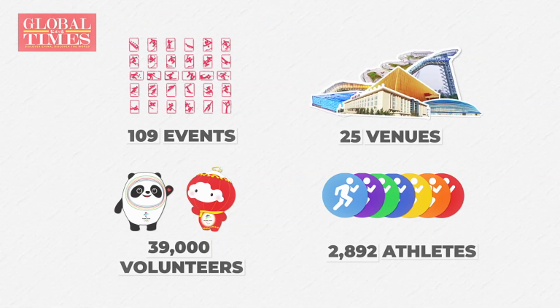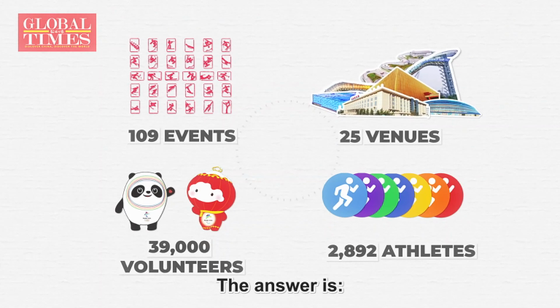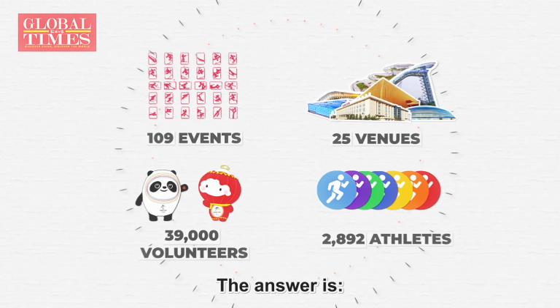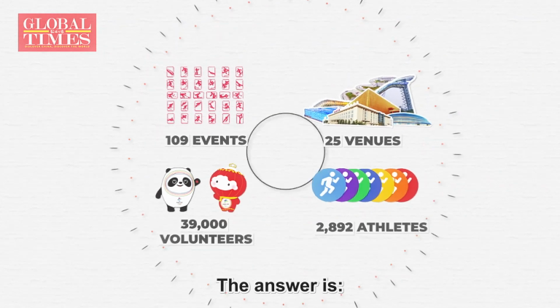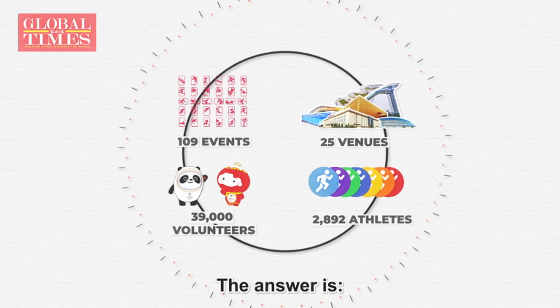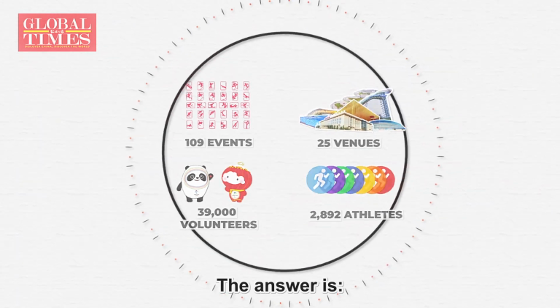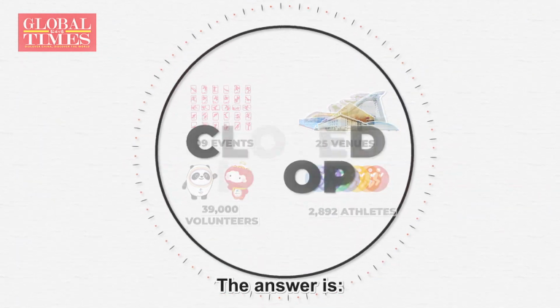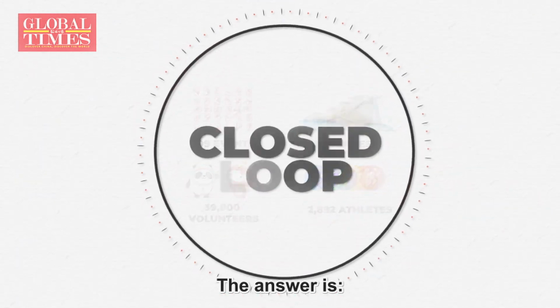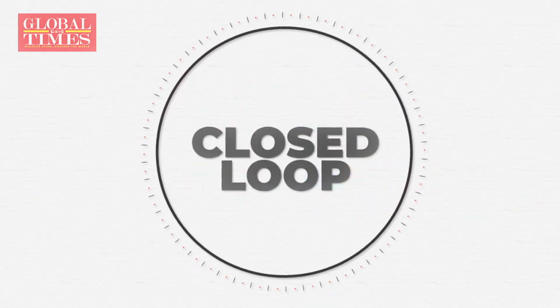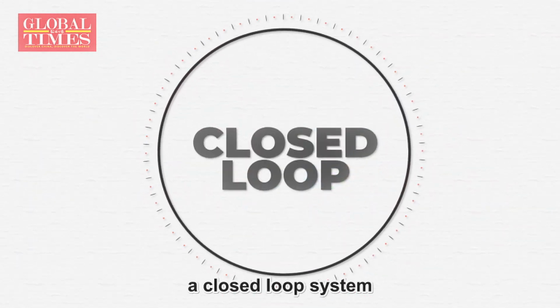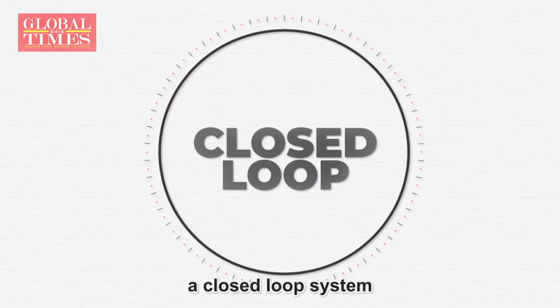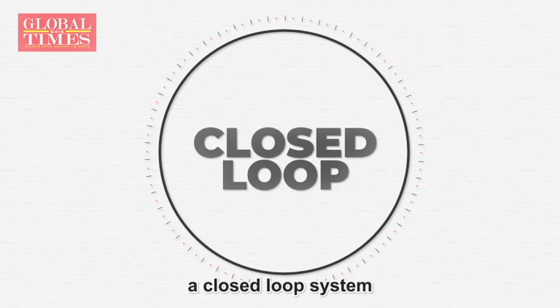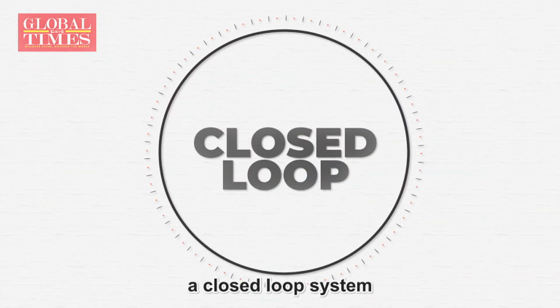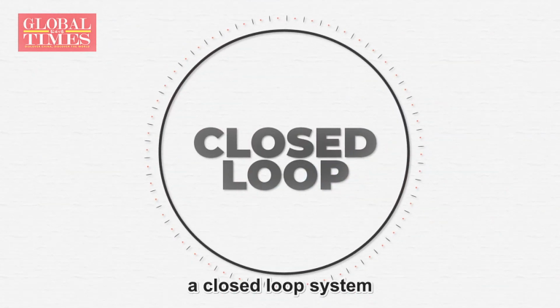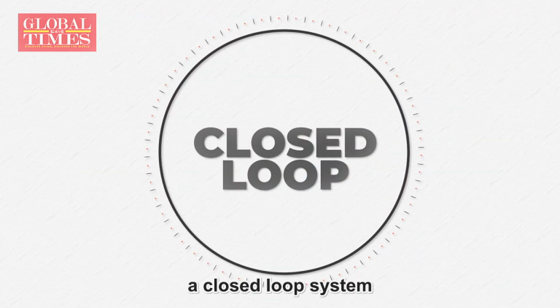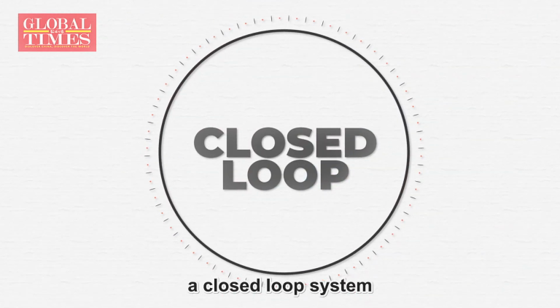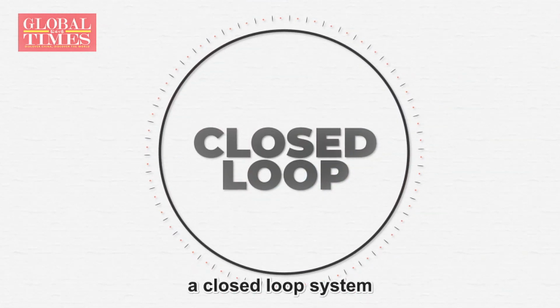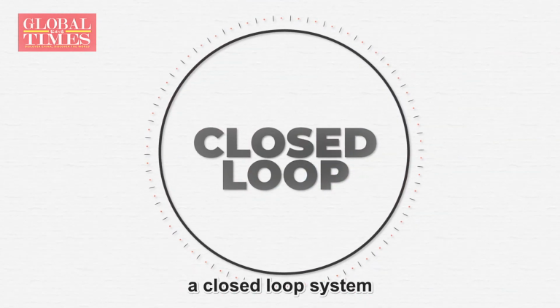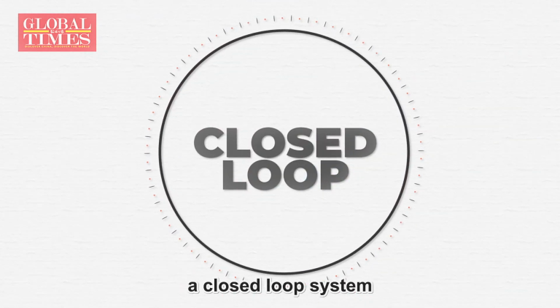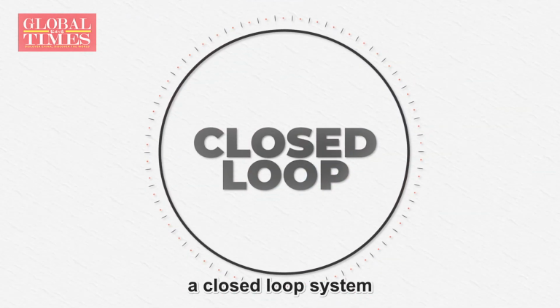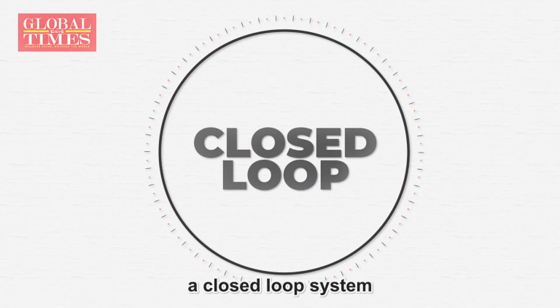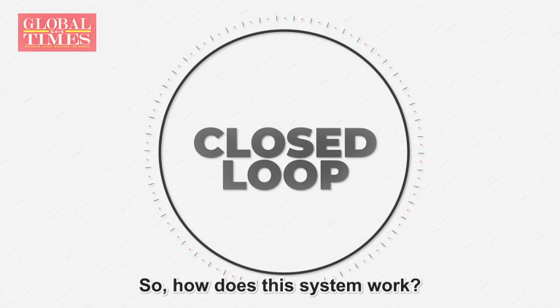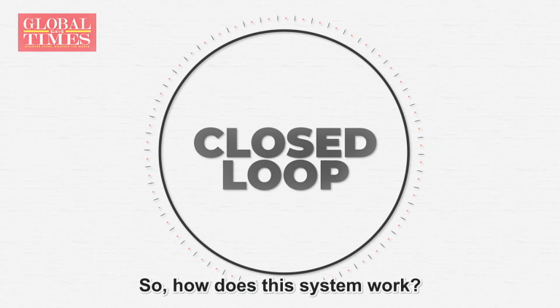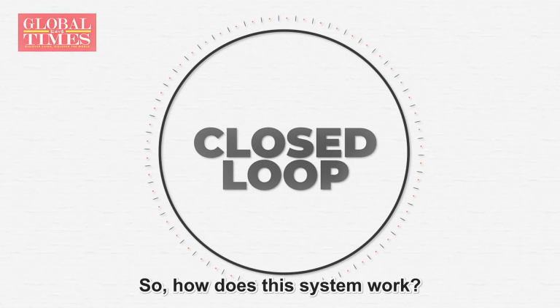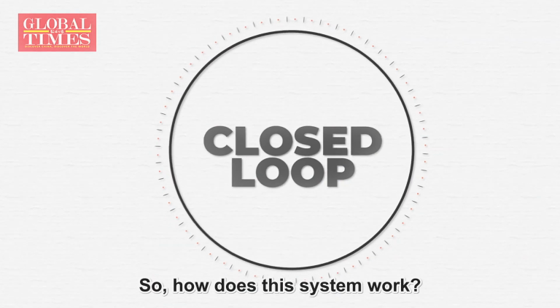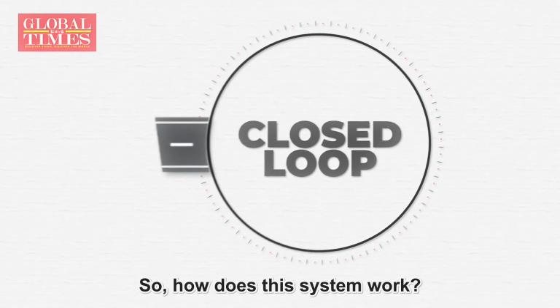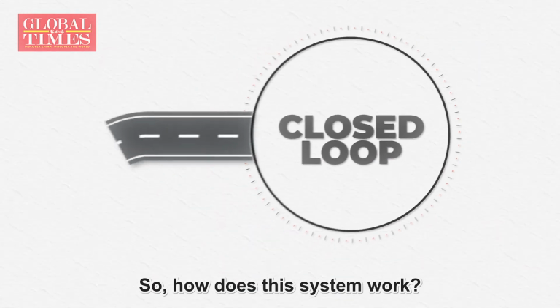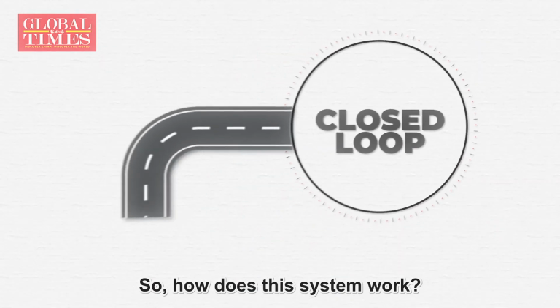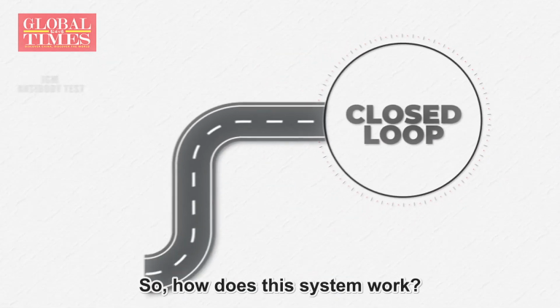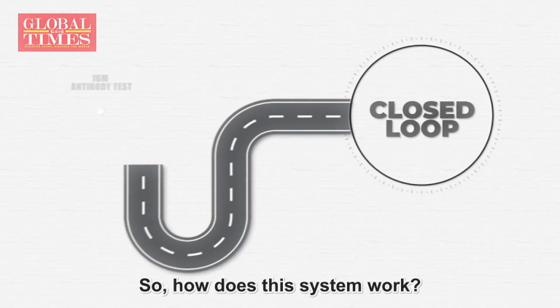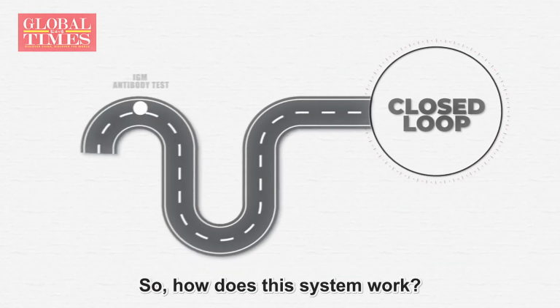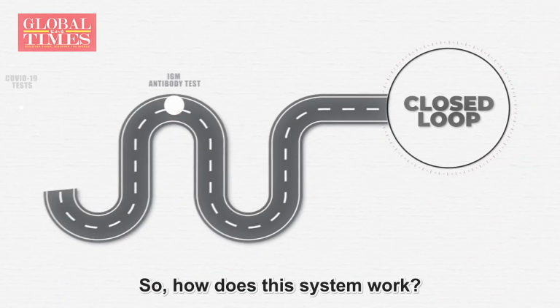The answer is a closed-loop system. So how does this system work?